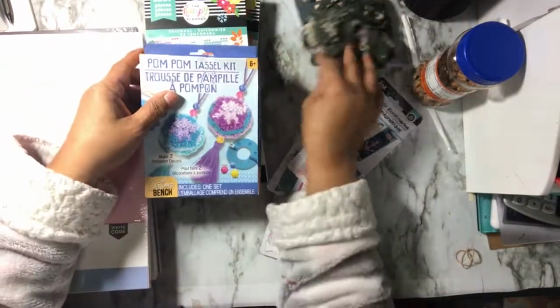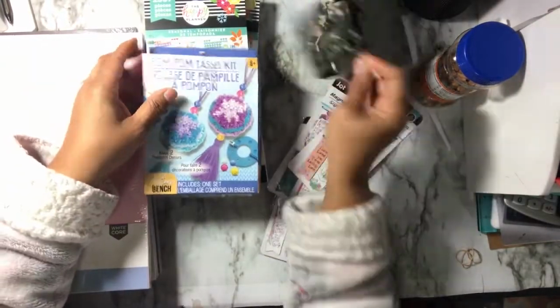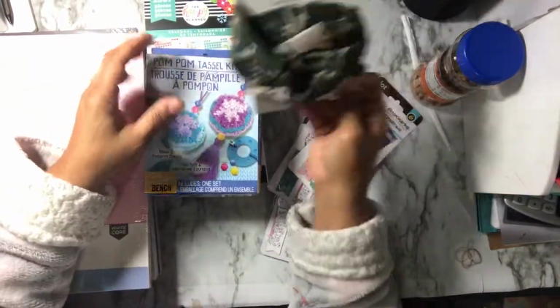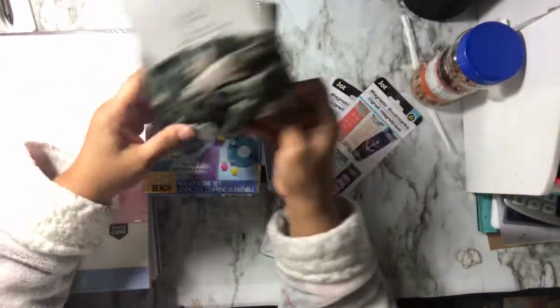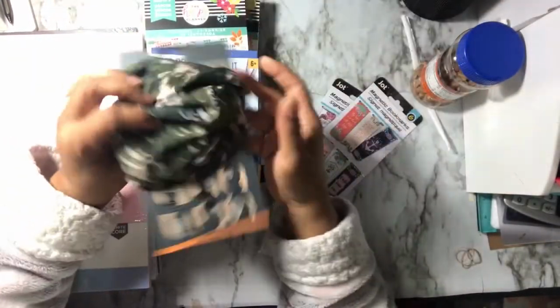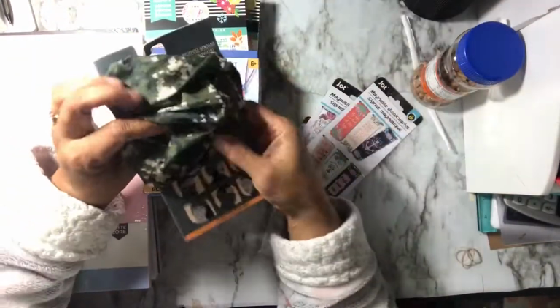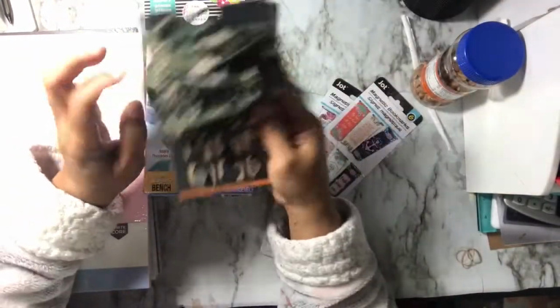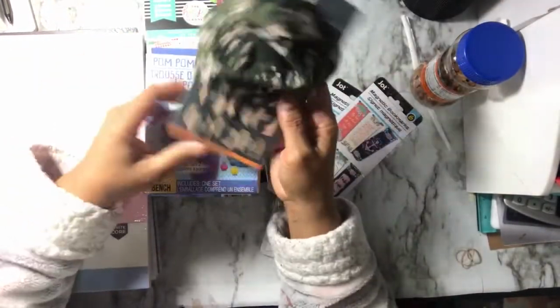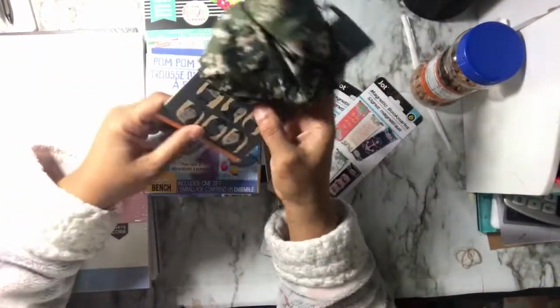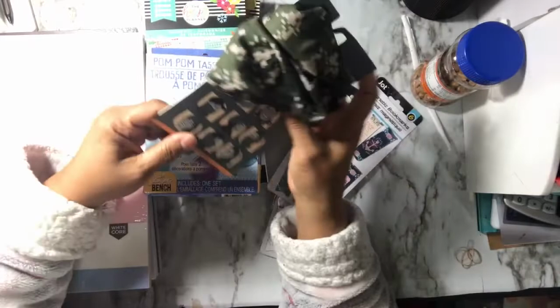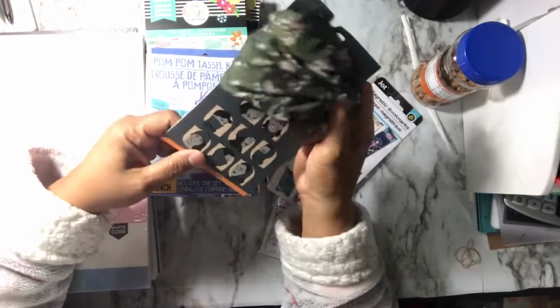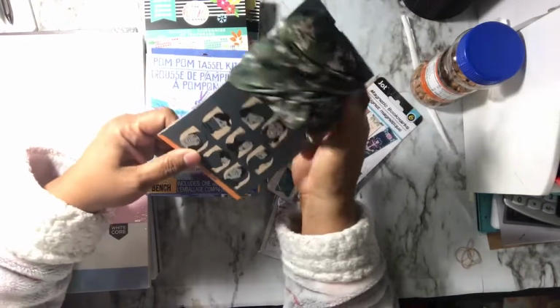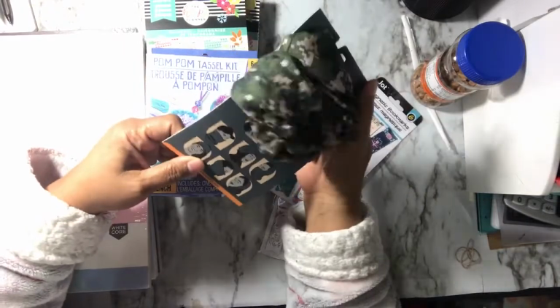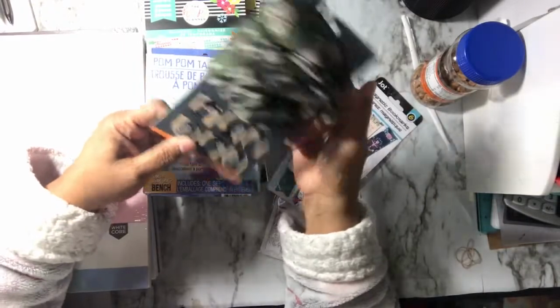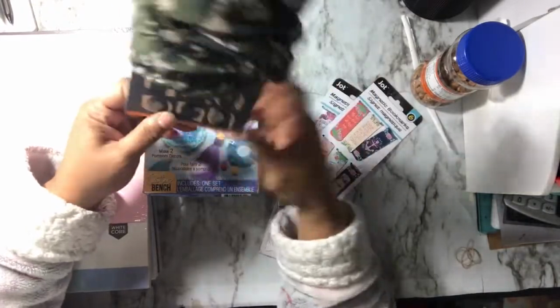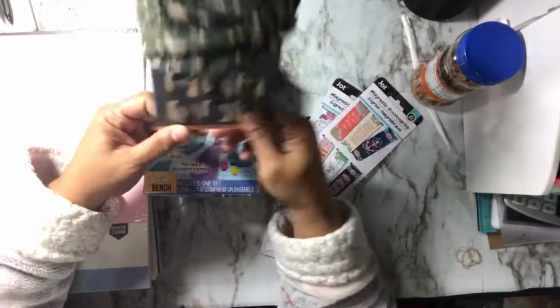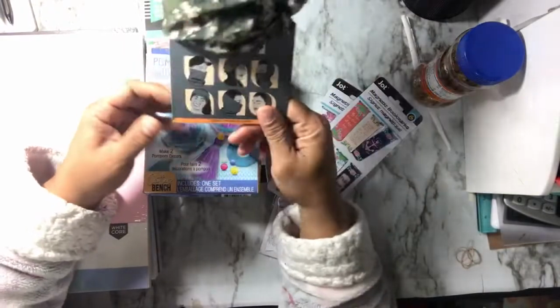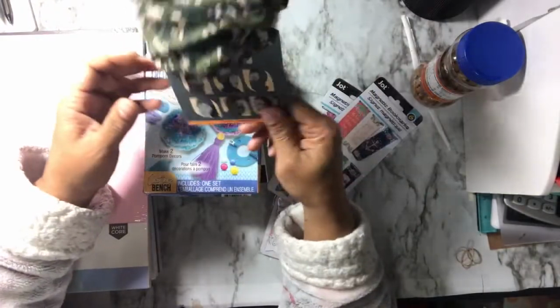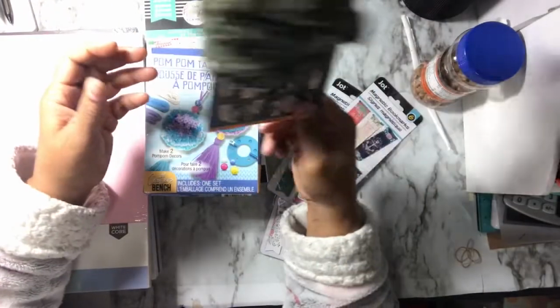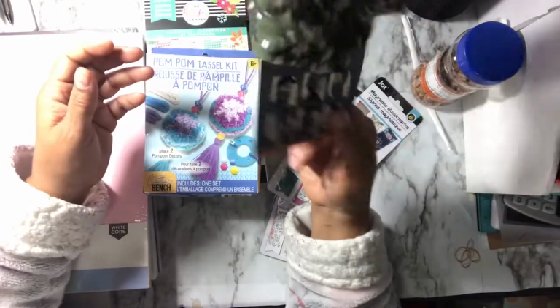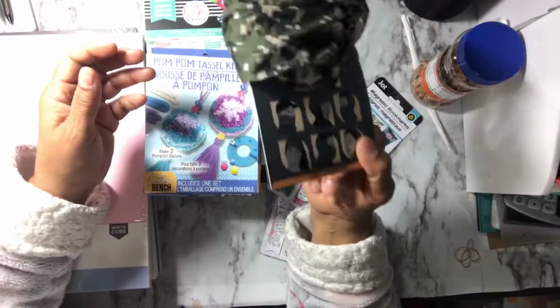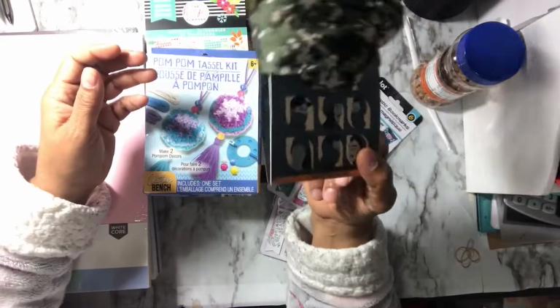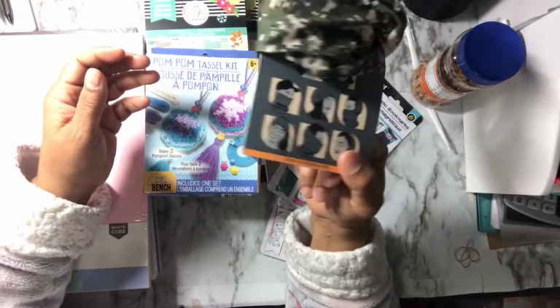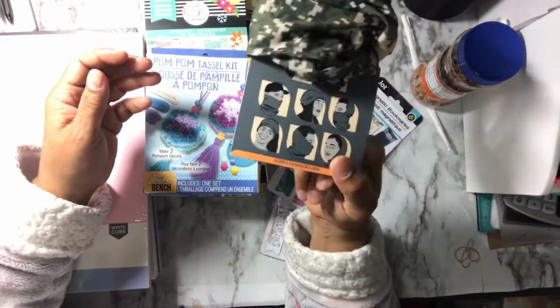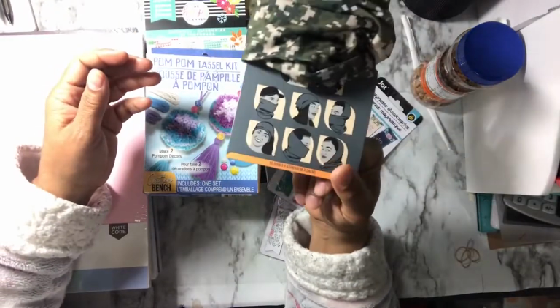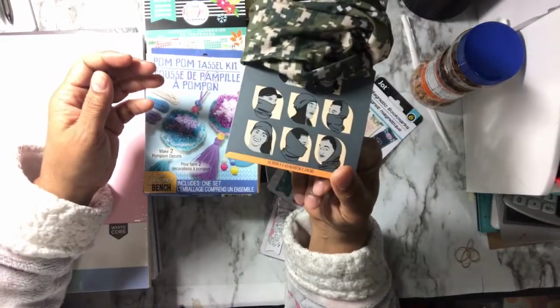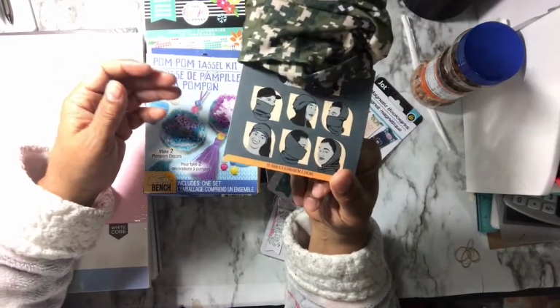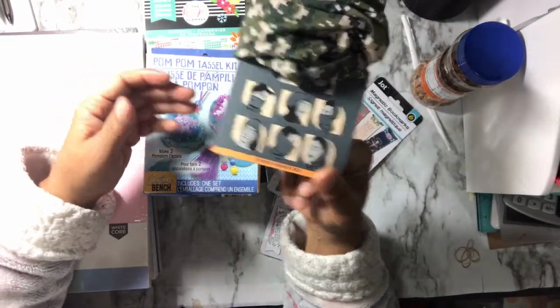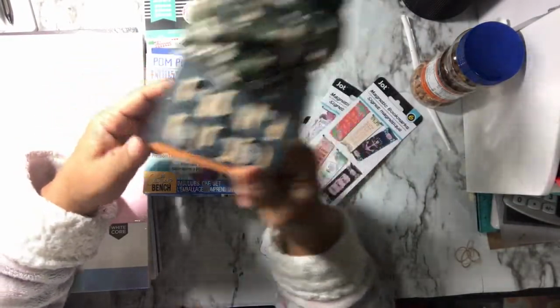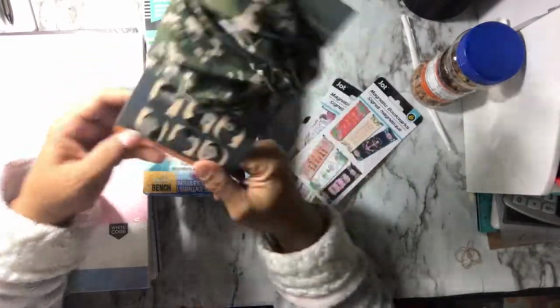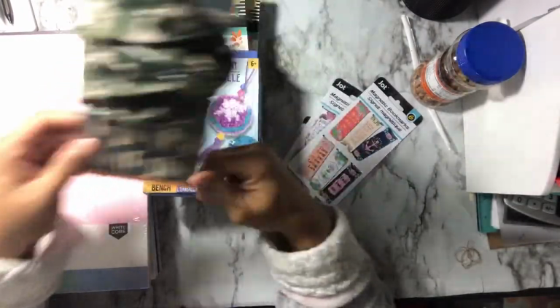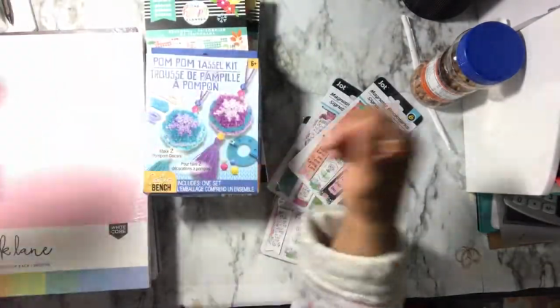I did get this little scarf, bandana, headband — whatever you want to call it. It has multiple uses.